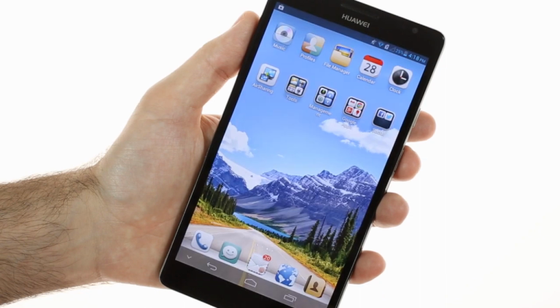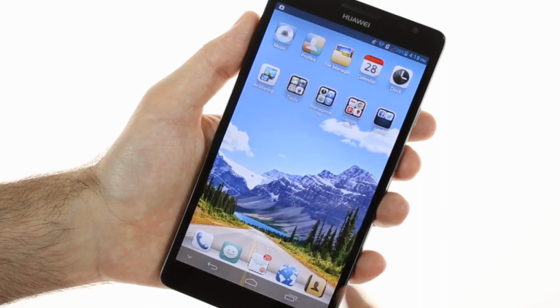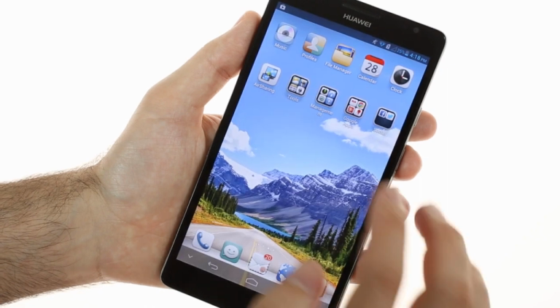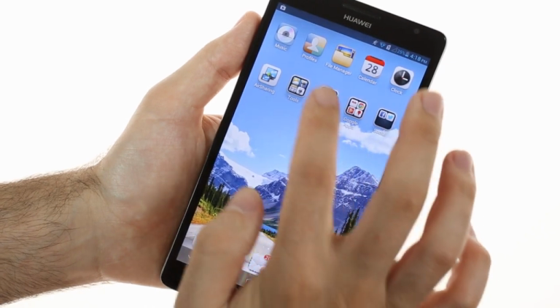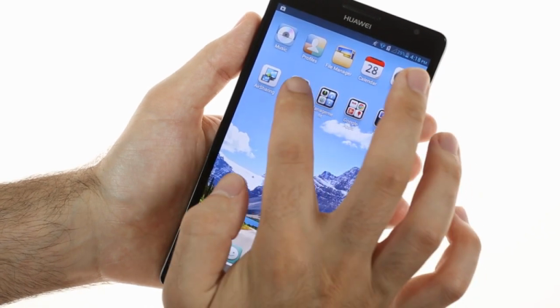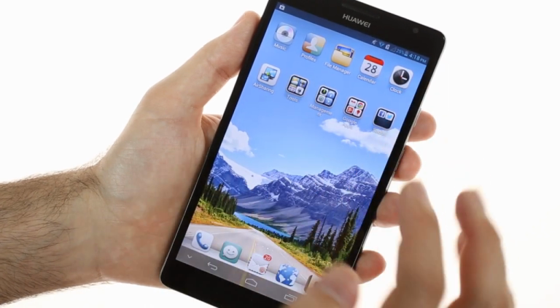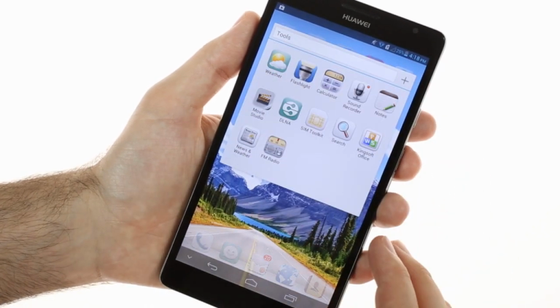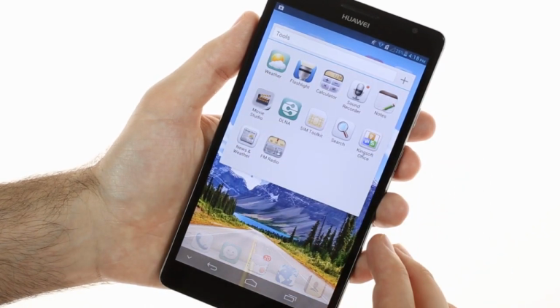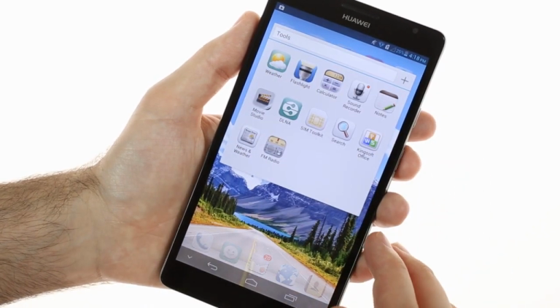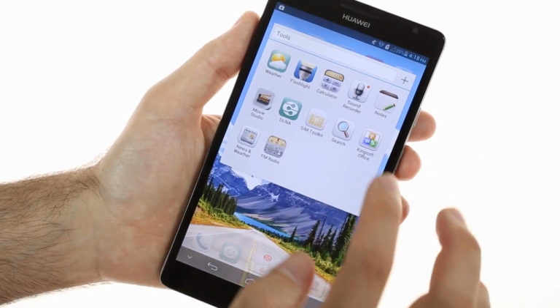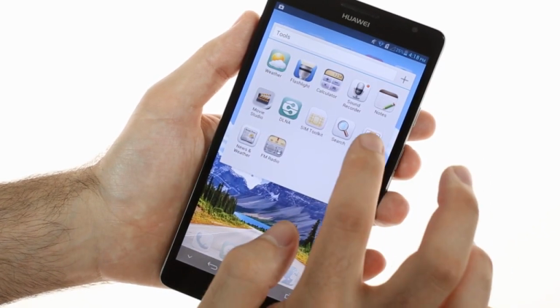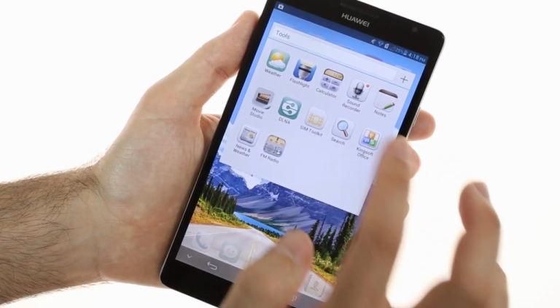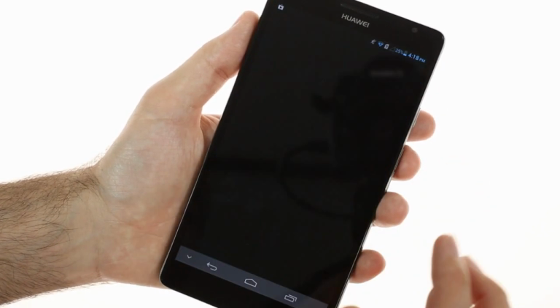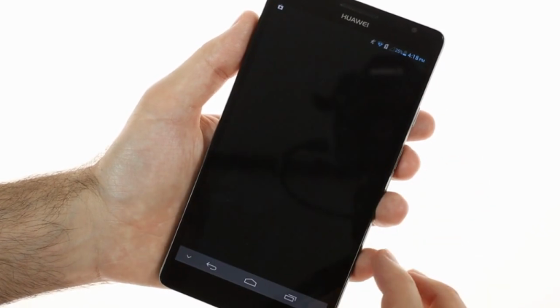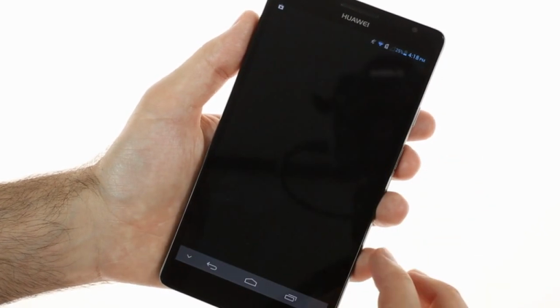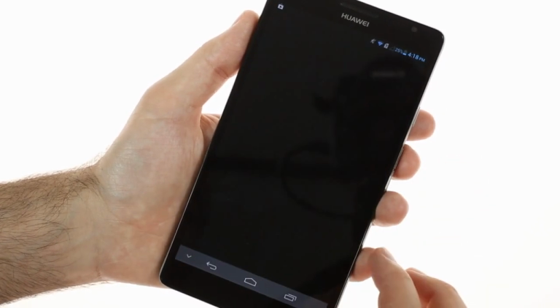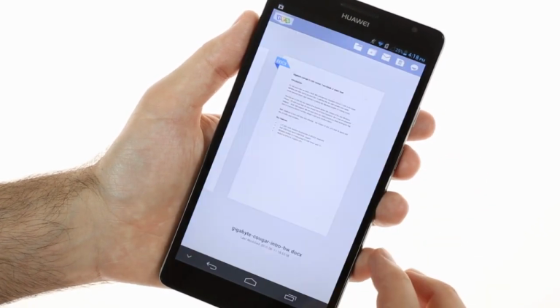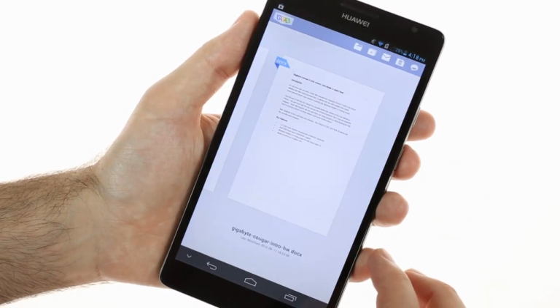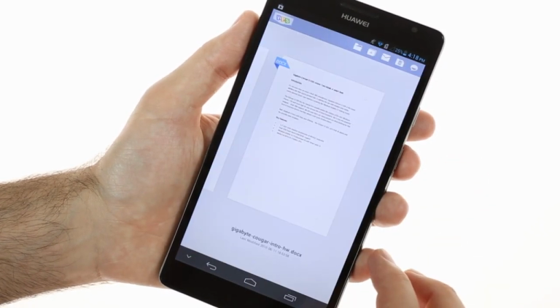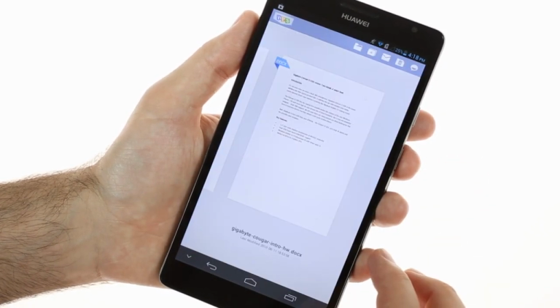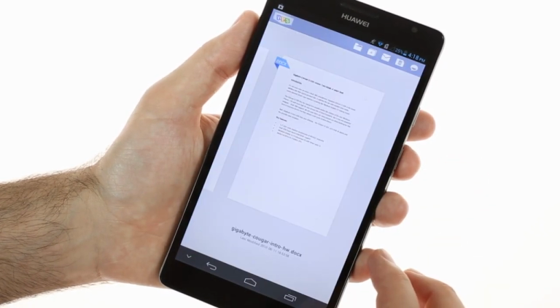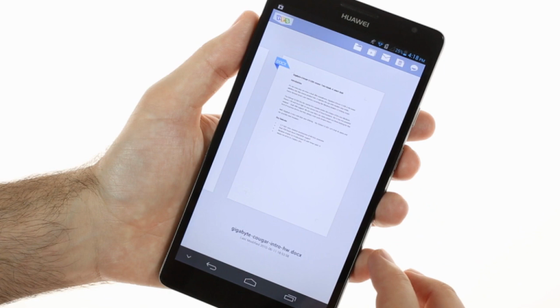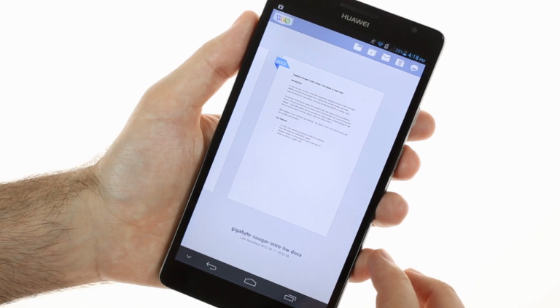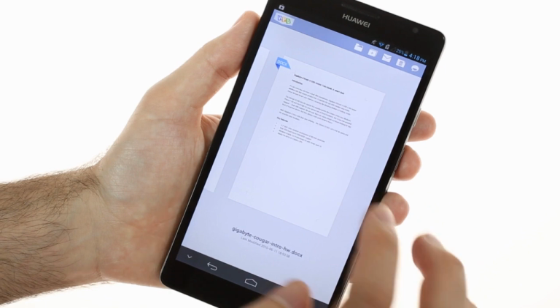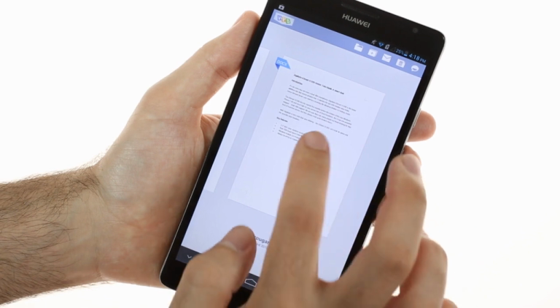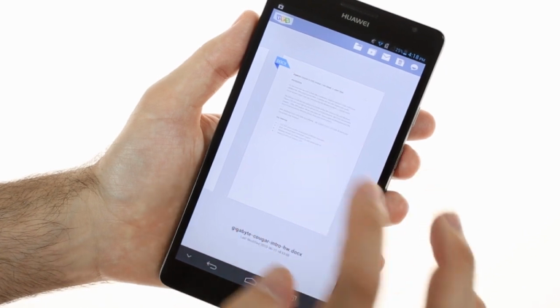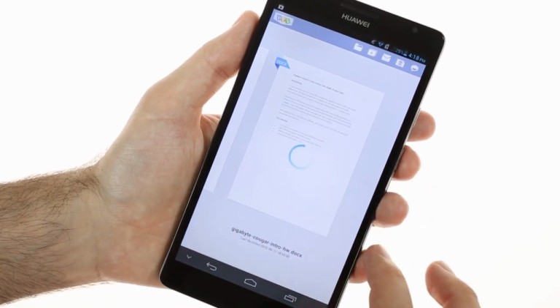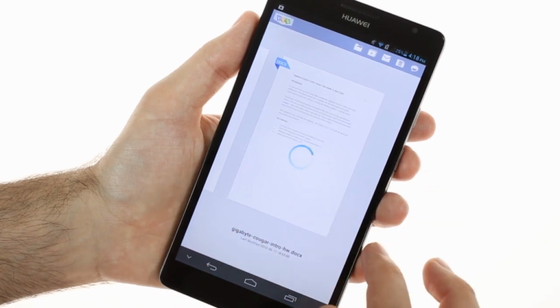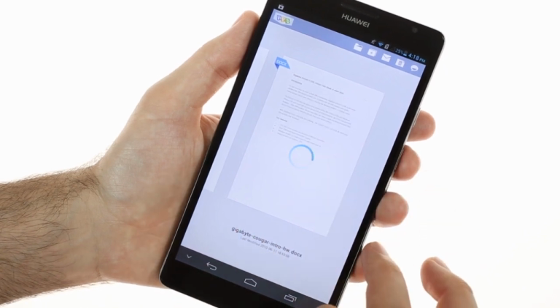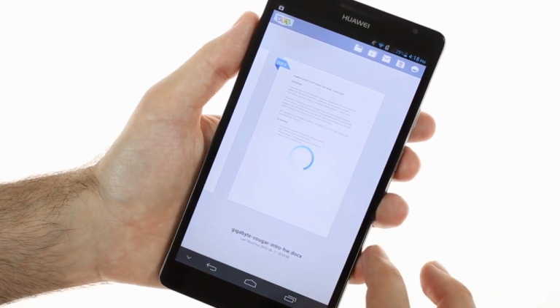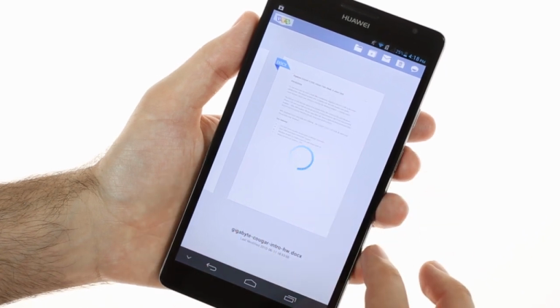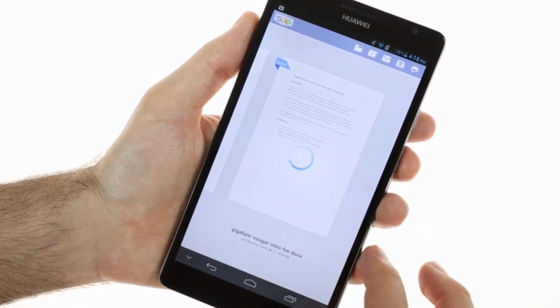The Ascend Mate comes with a full-featured Office package that supports reading and editing Word, Excel, and PowerPoint documents.